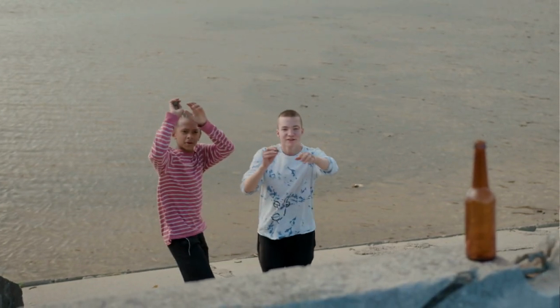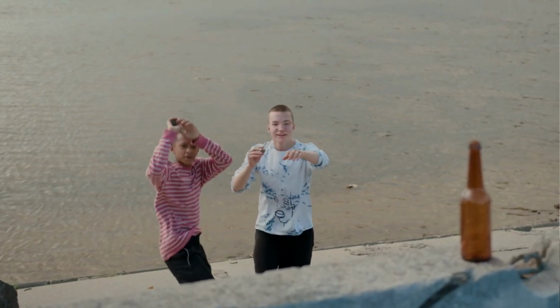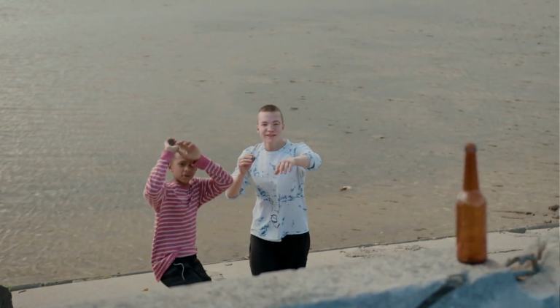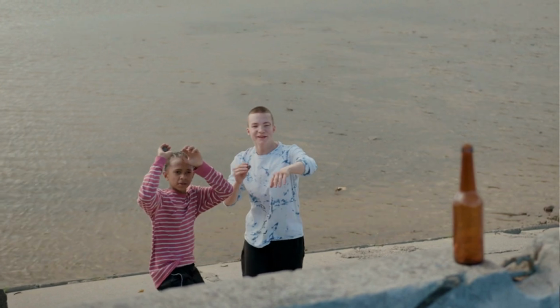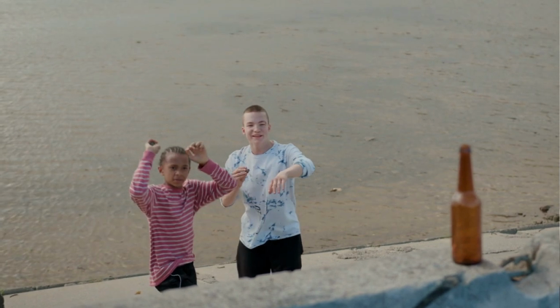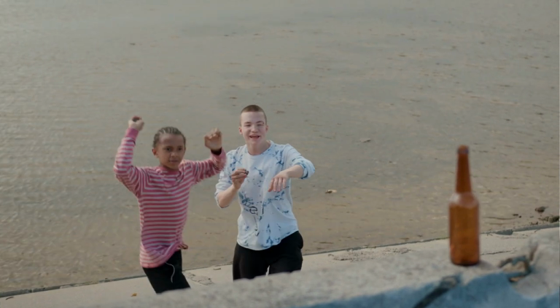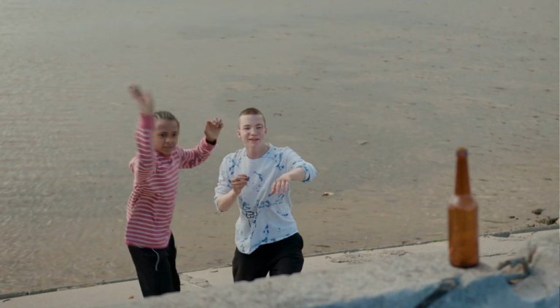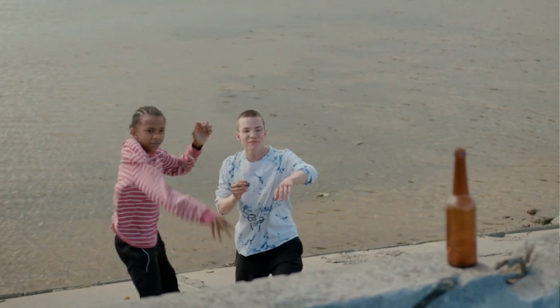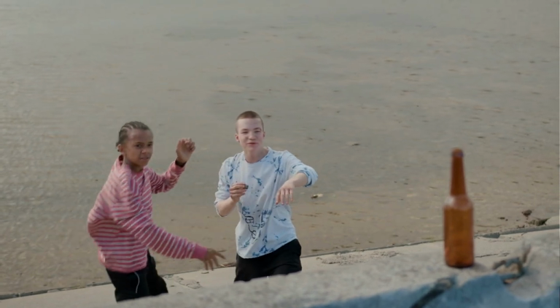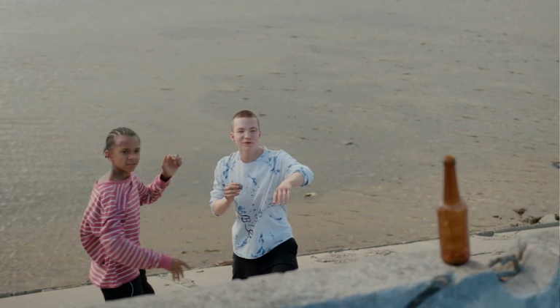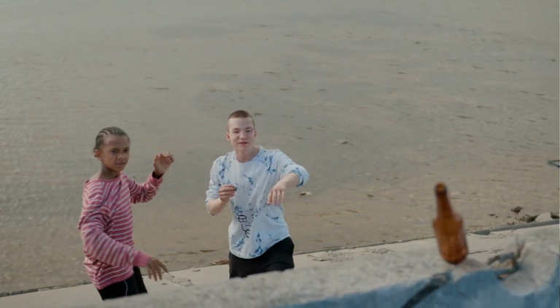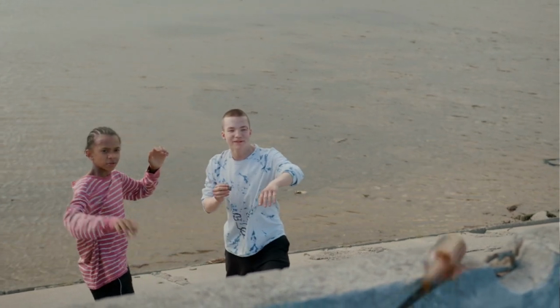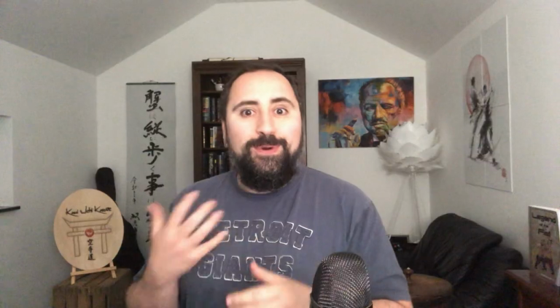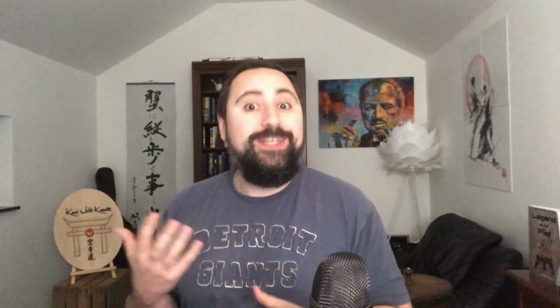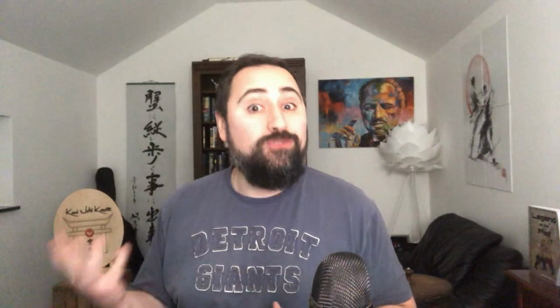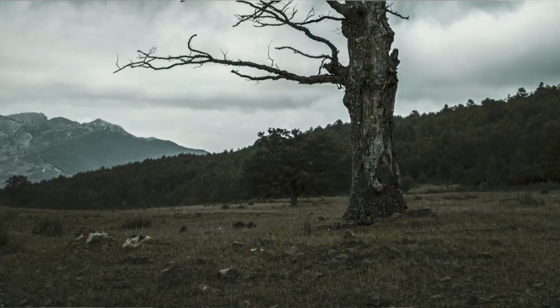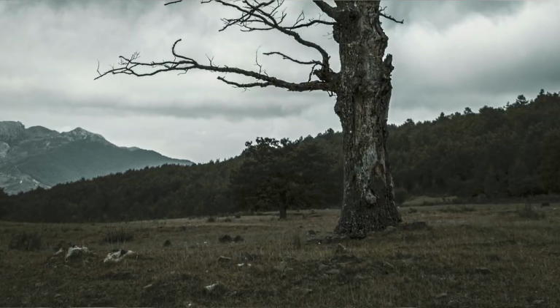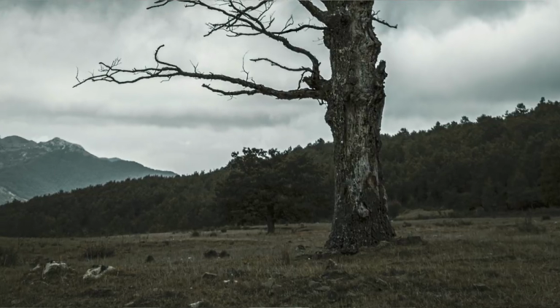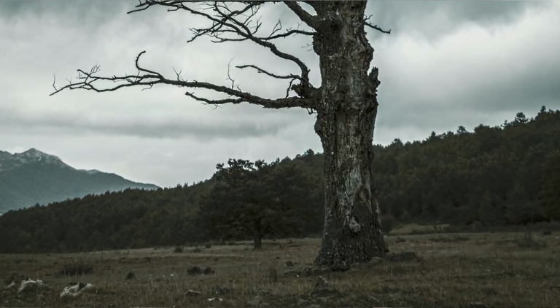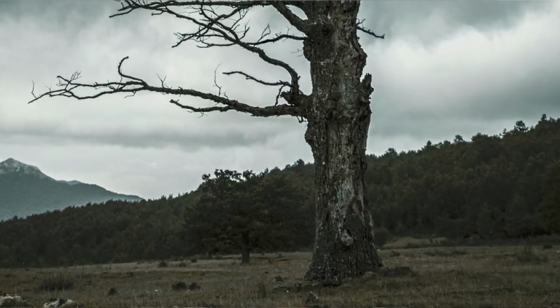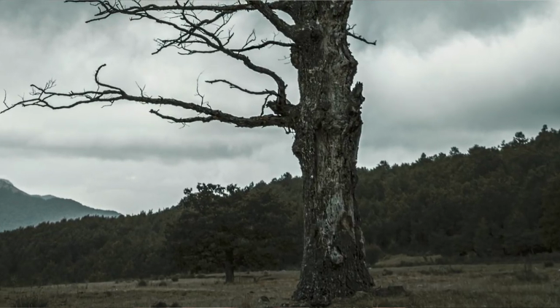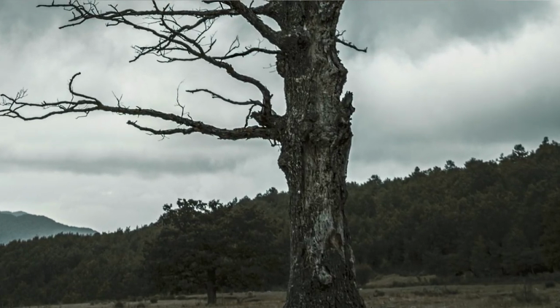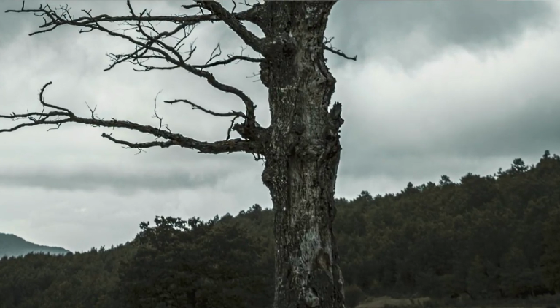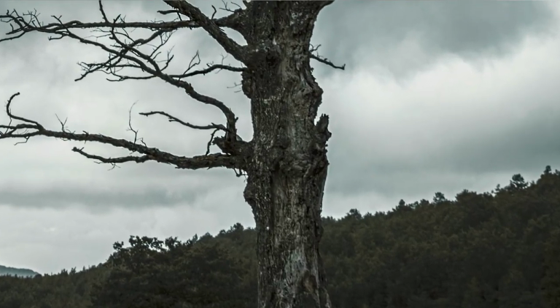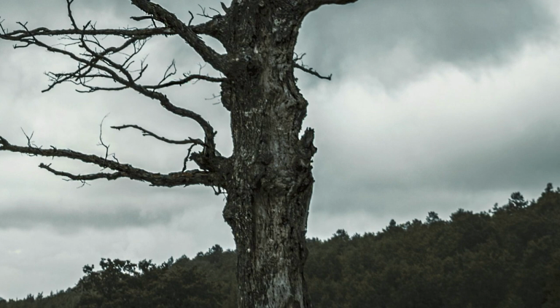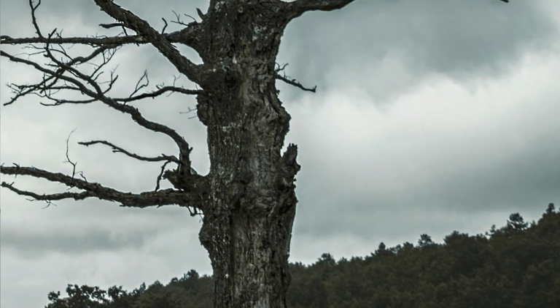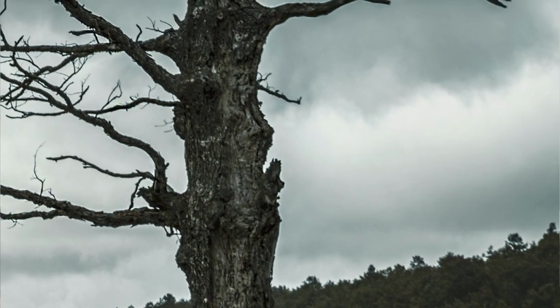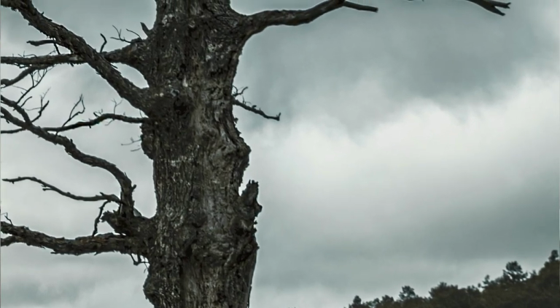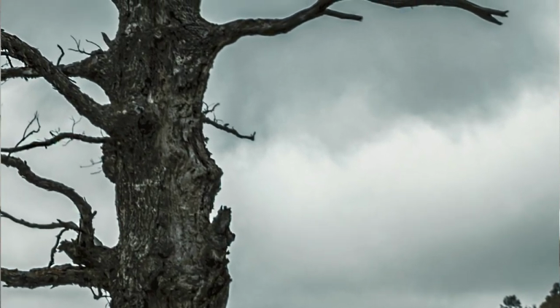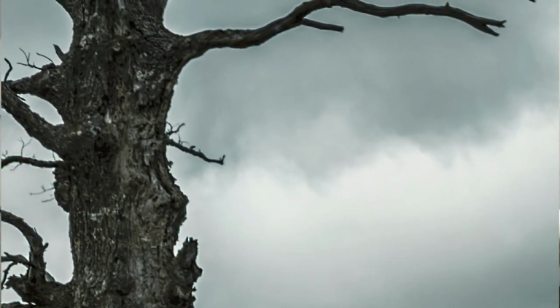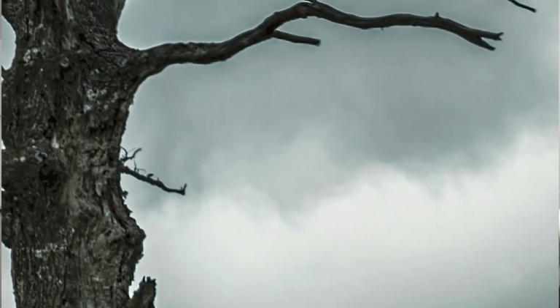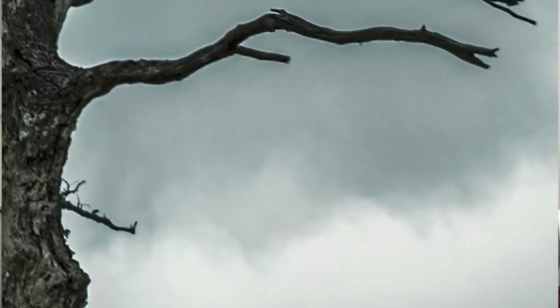A stone to throw. Well, that and of course a tree branch. Because once you throw away your weapon, you're unarmed again.